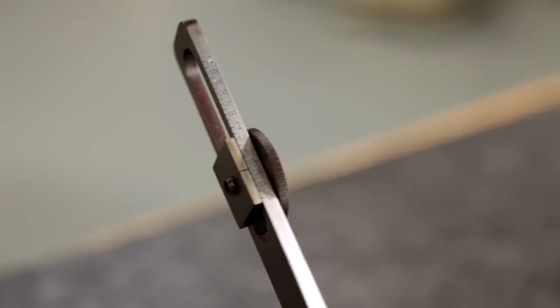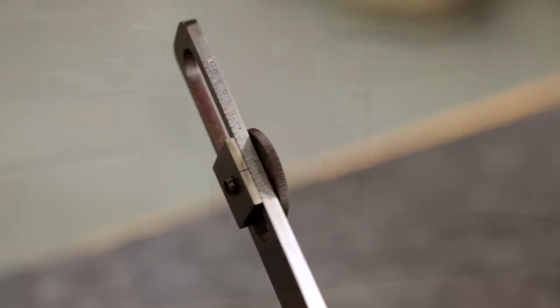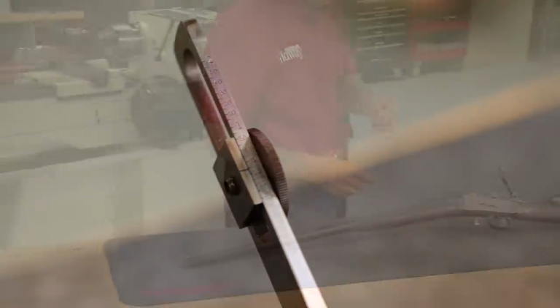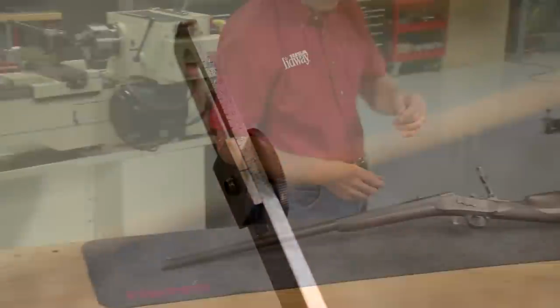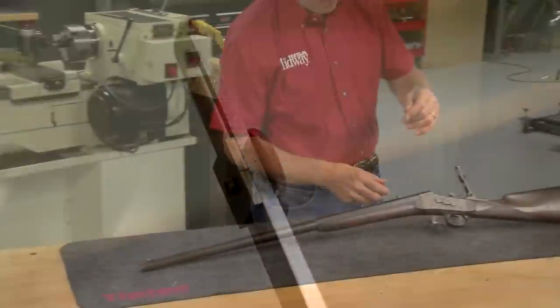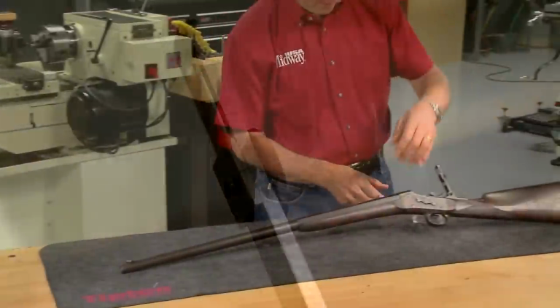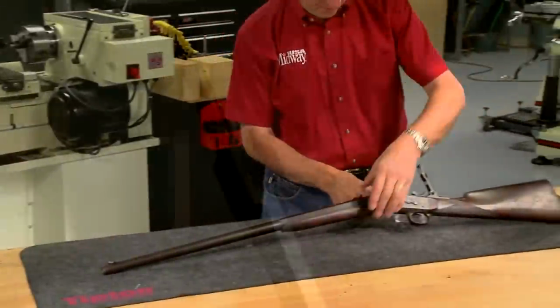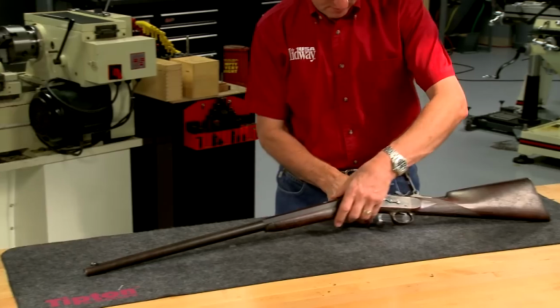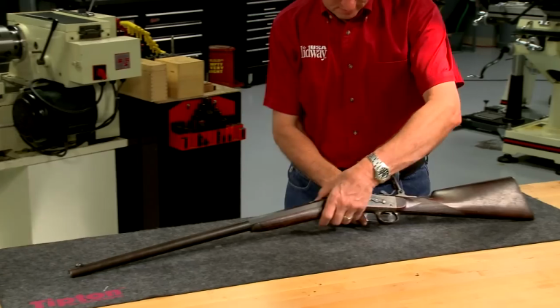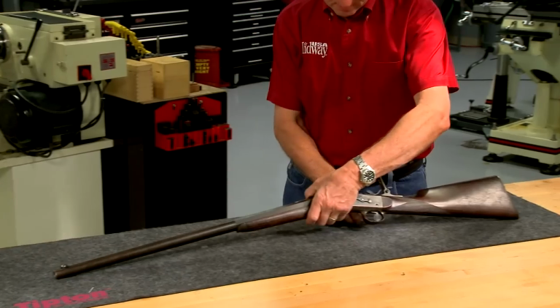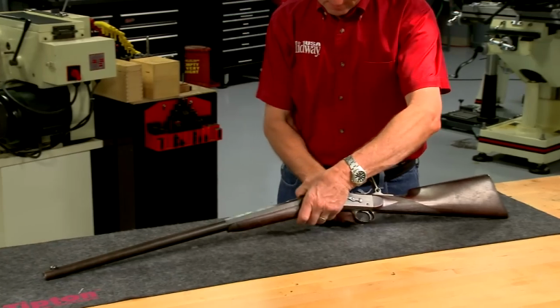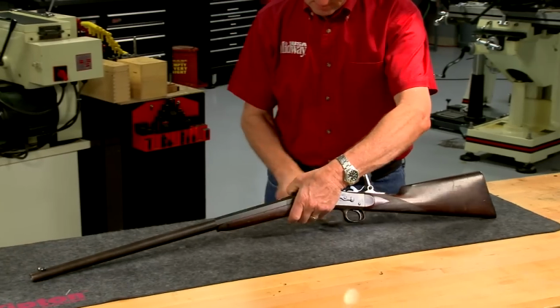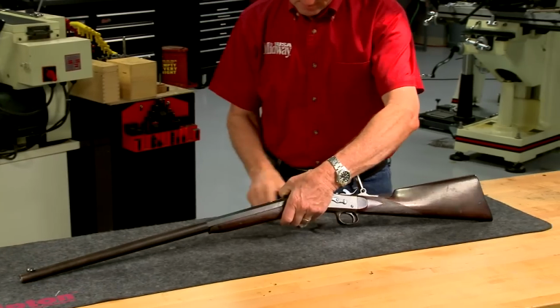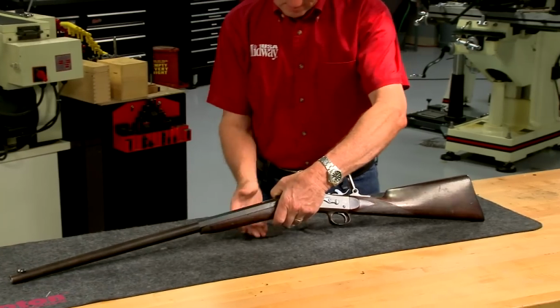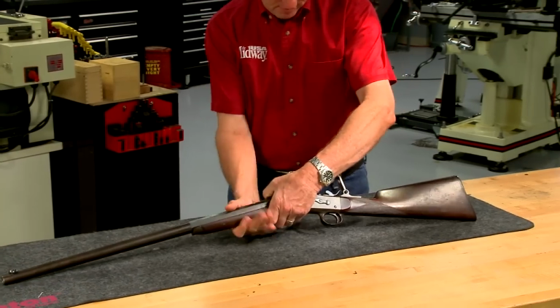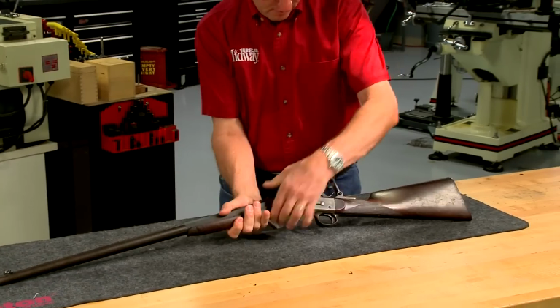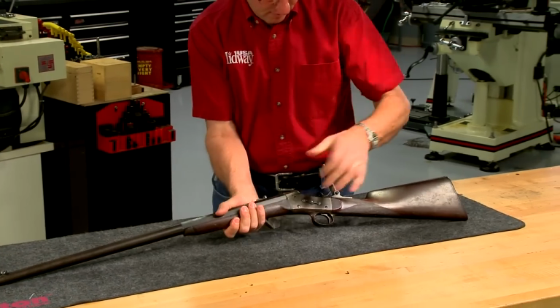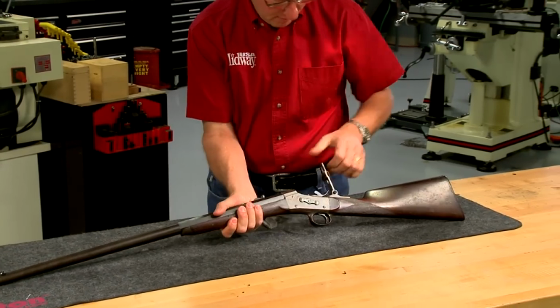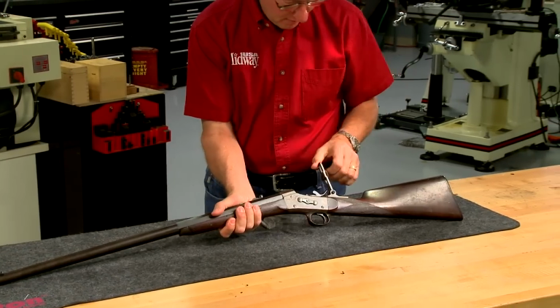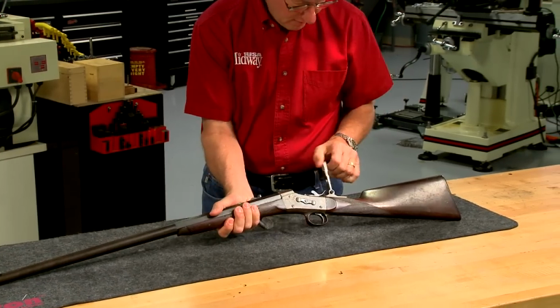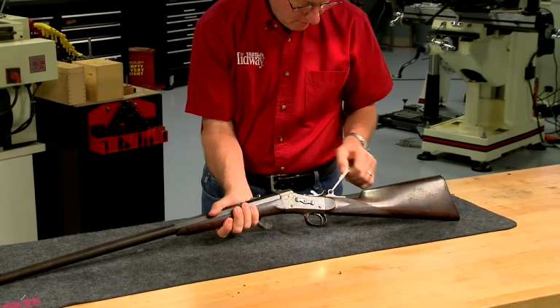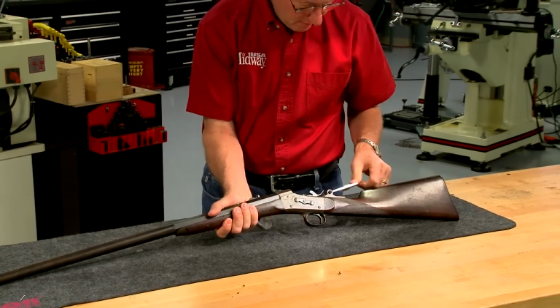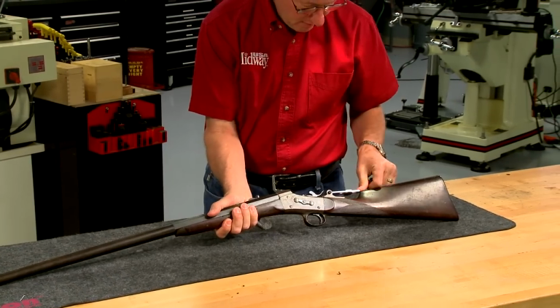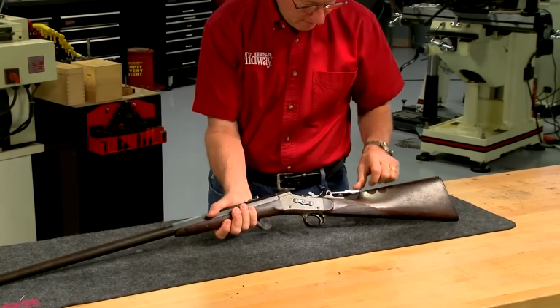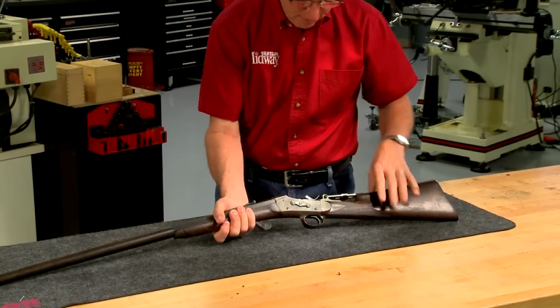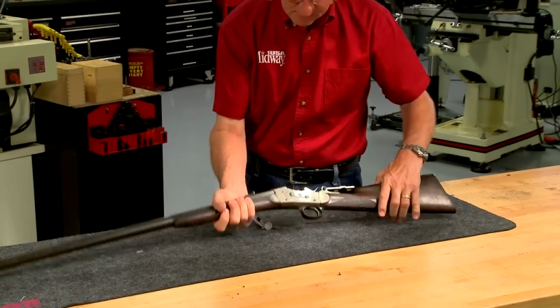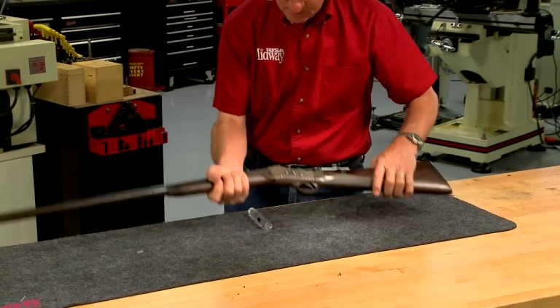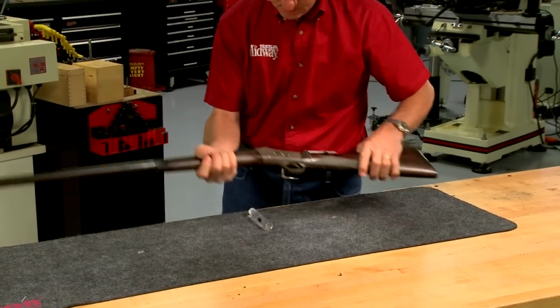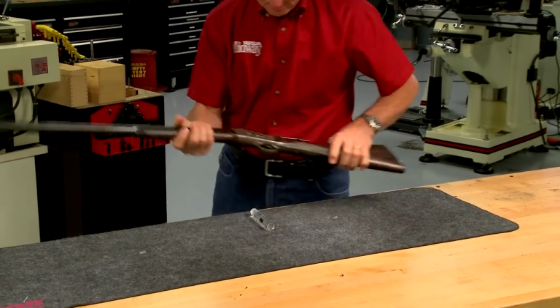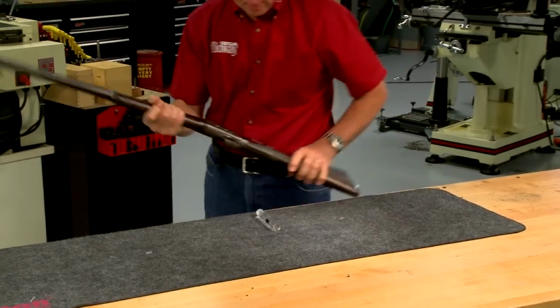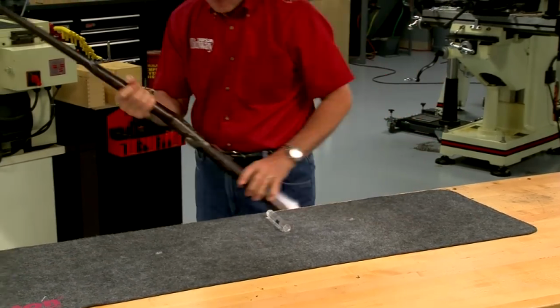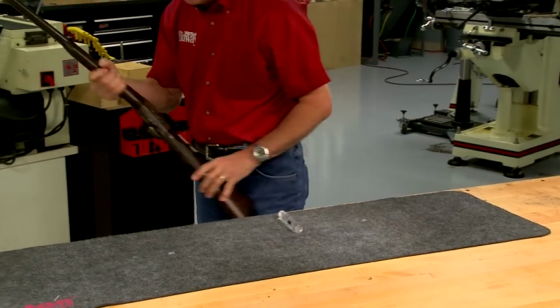Now with new sights and a supply of ammo, I can head to the range.